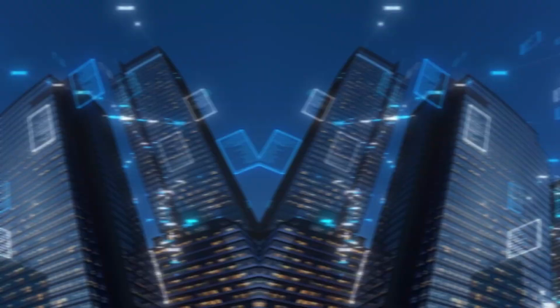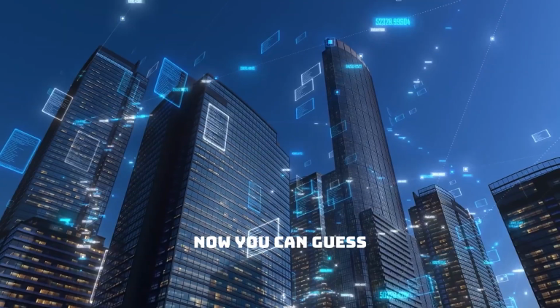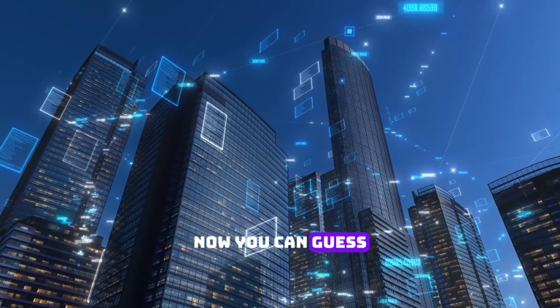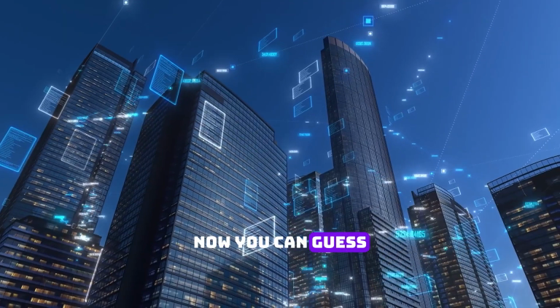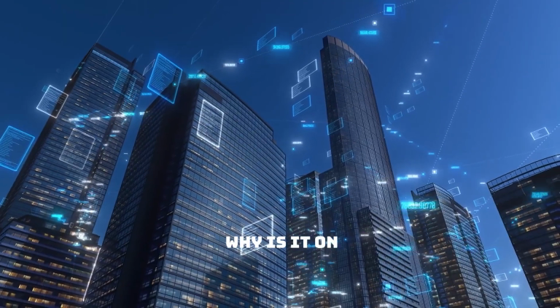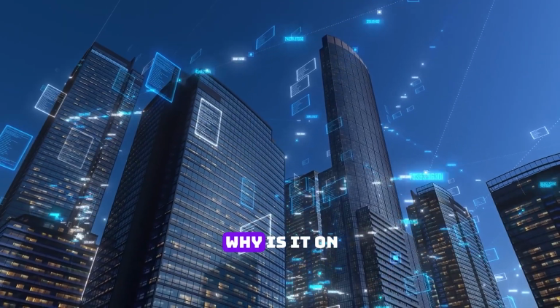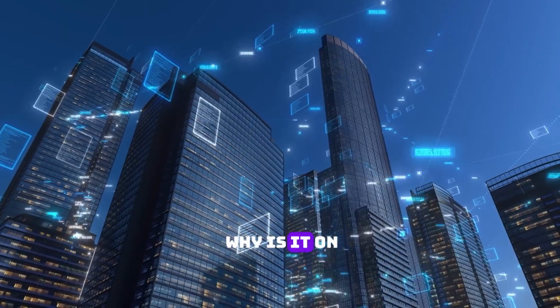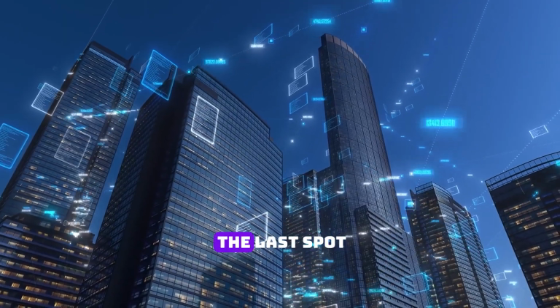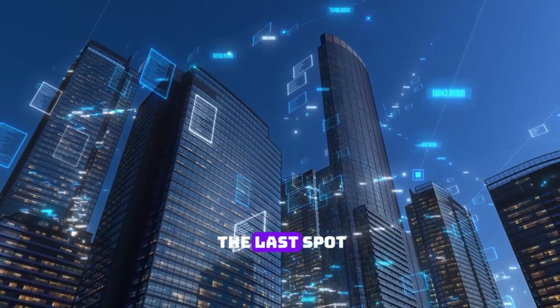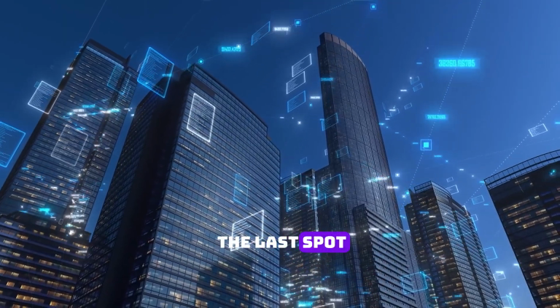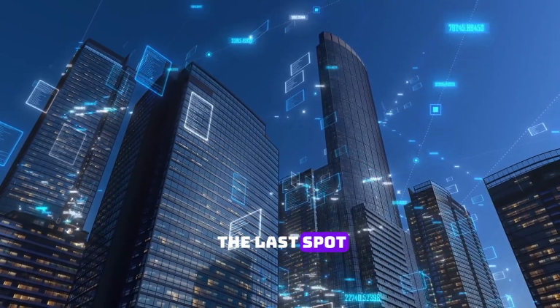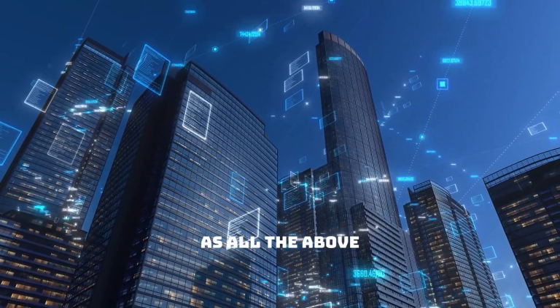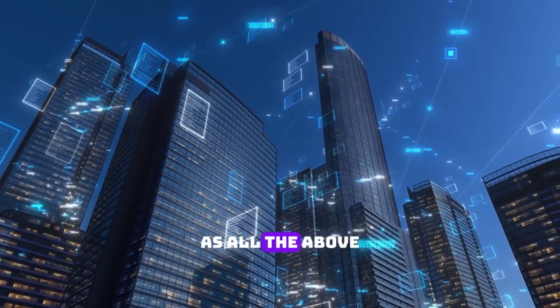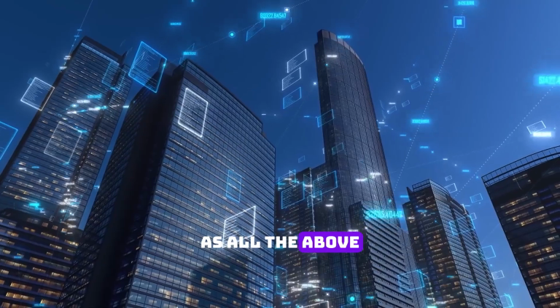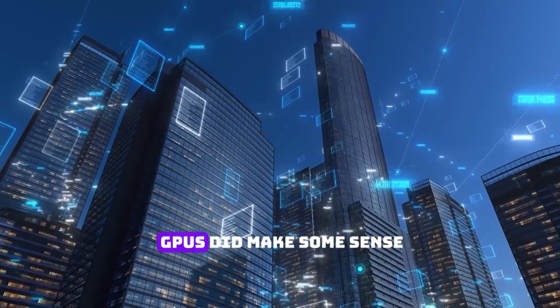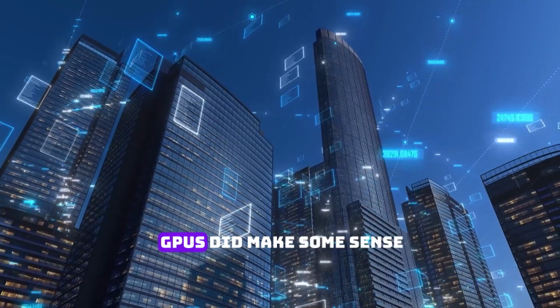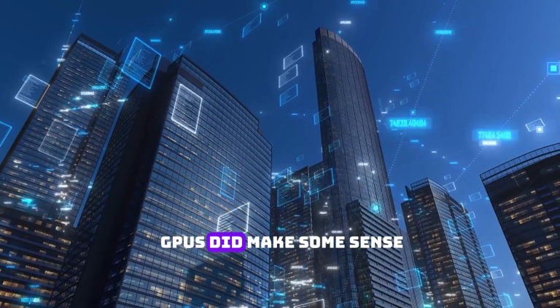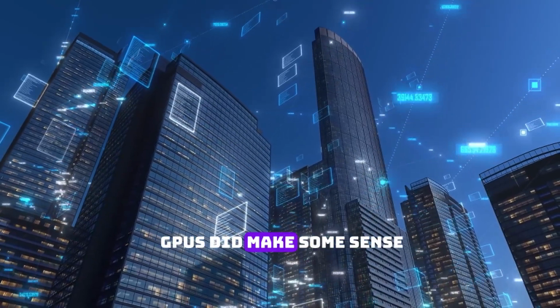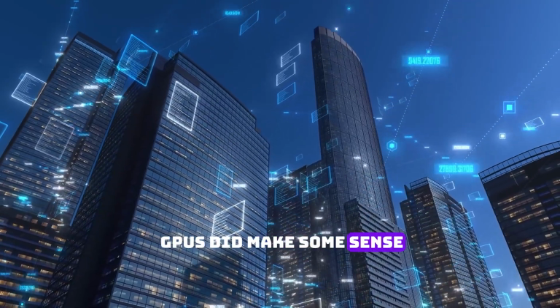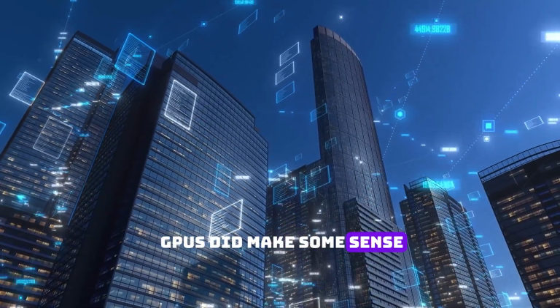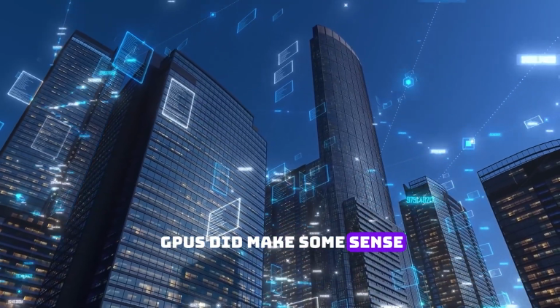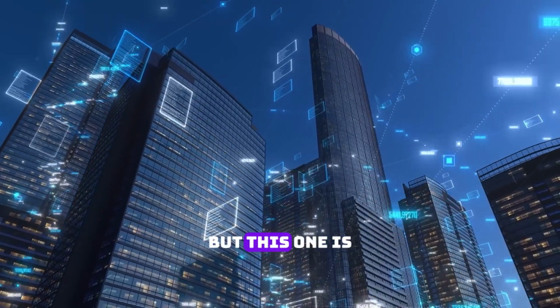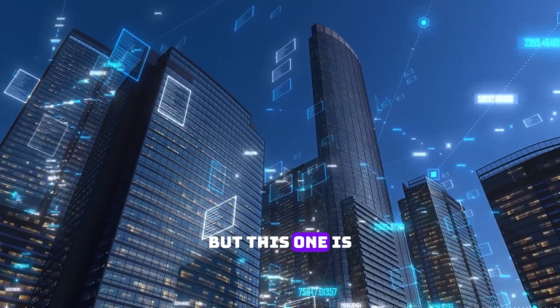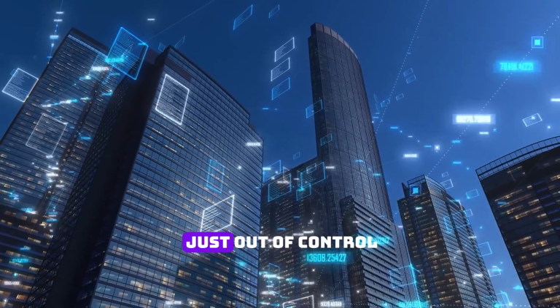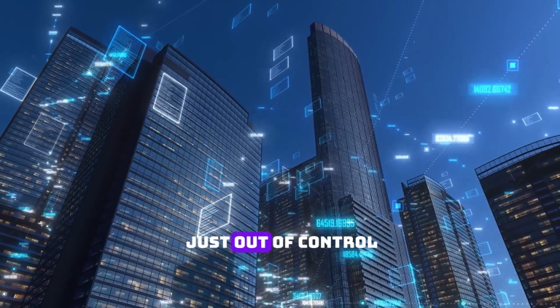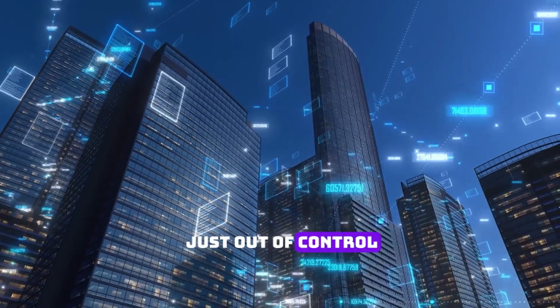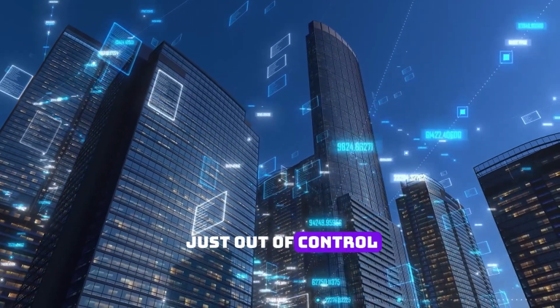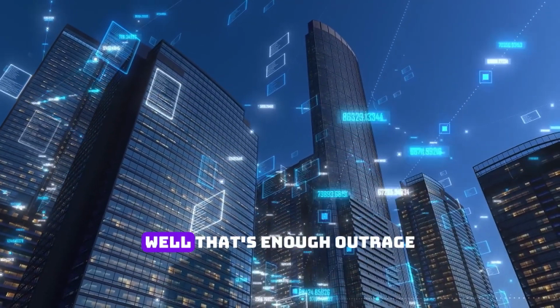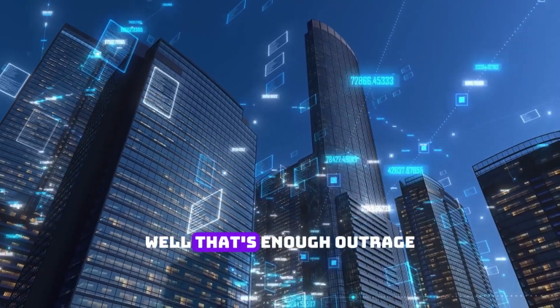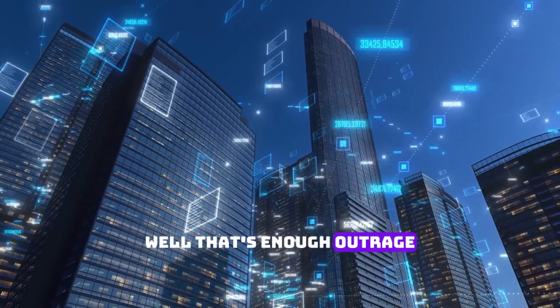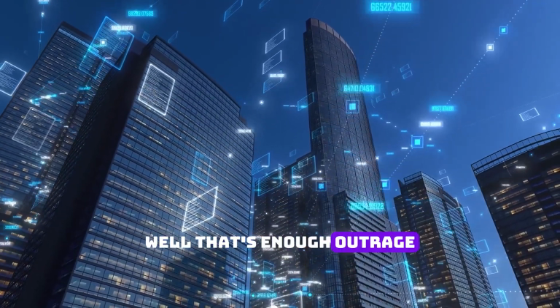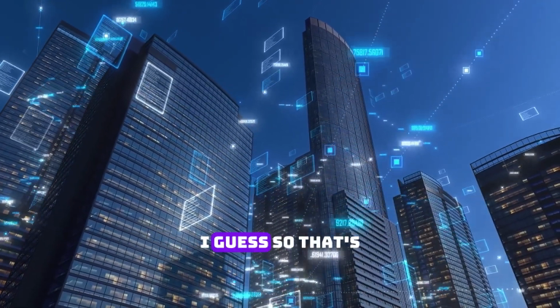Now you can guess why it's in the last spot — all the above GPUs did make some sense, but this one is just out of control. Well, that's enough outrage, I guess.